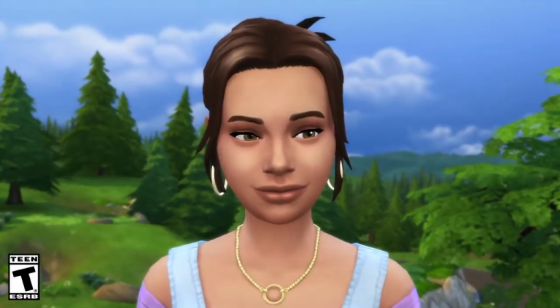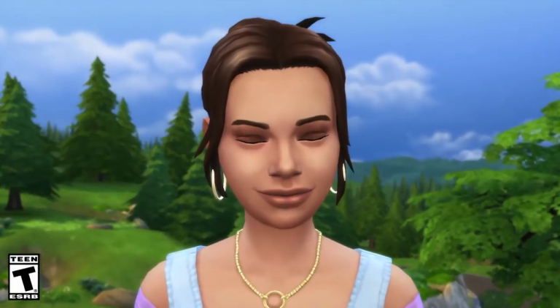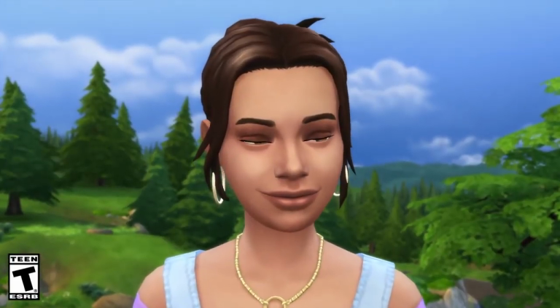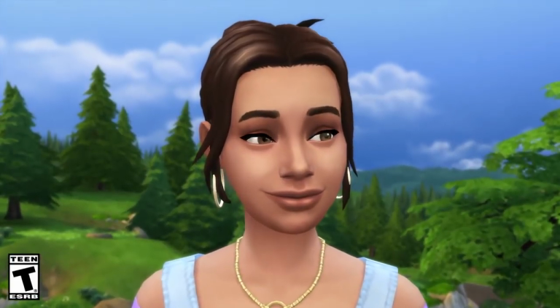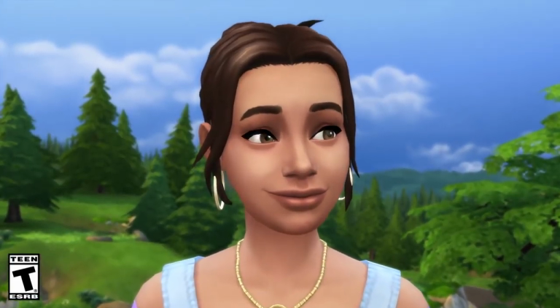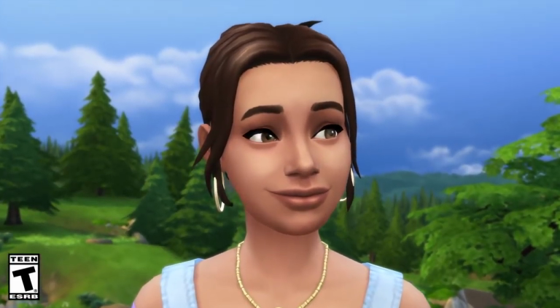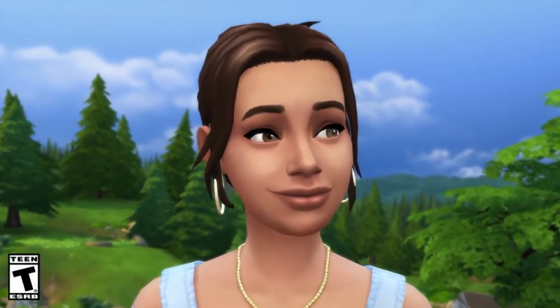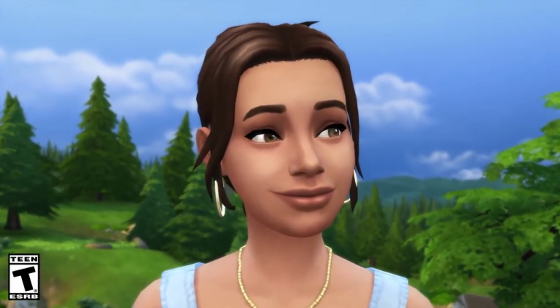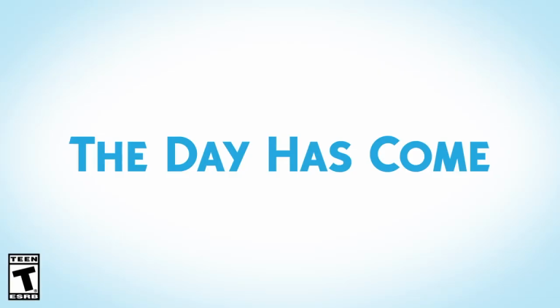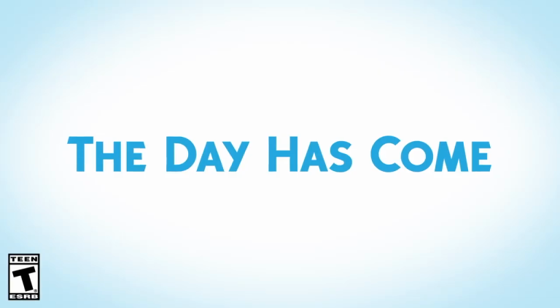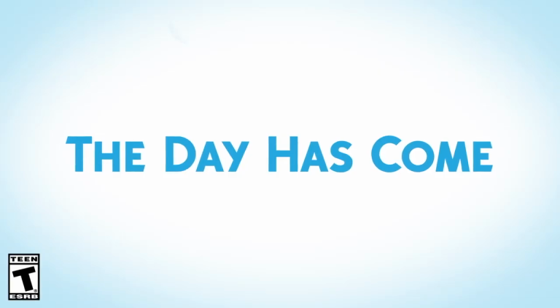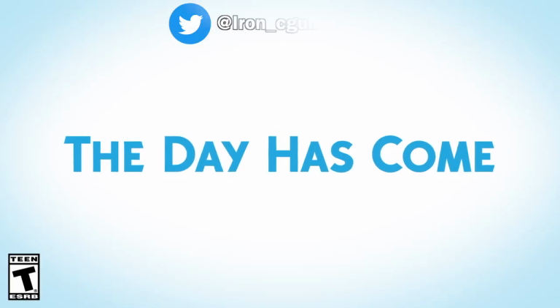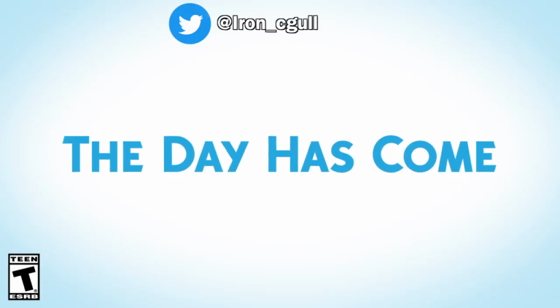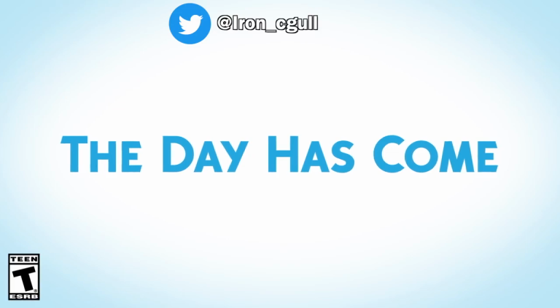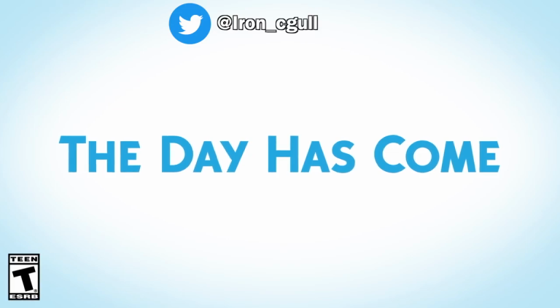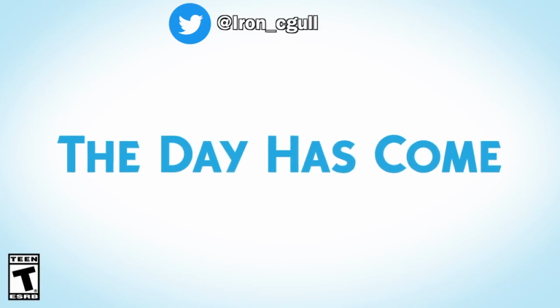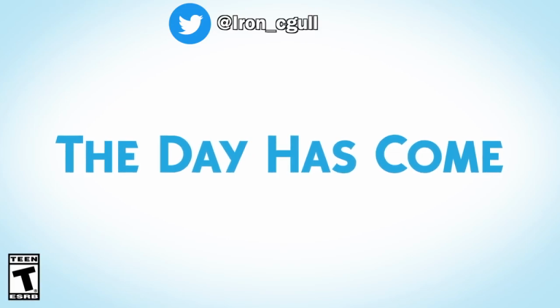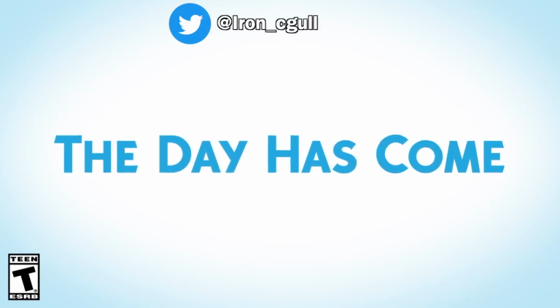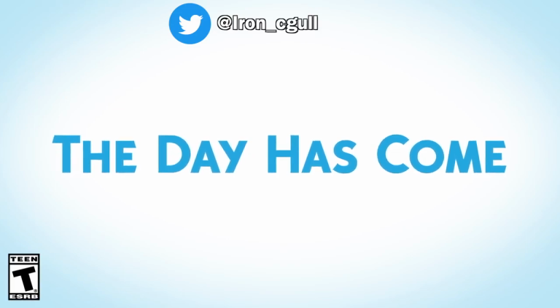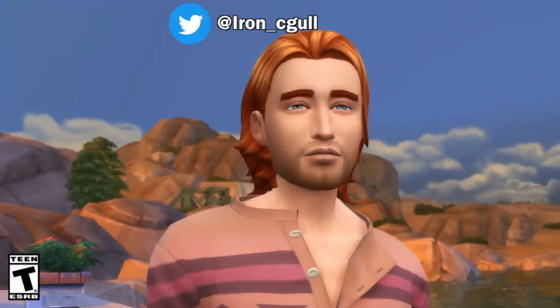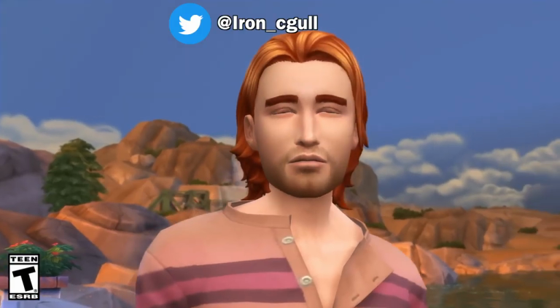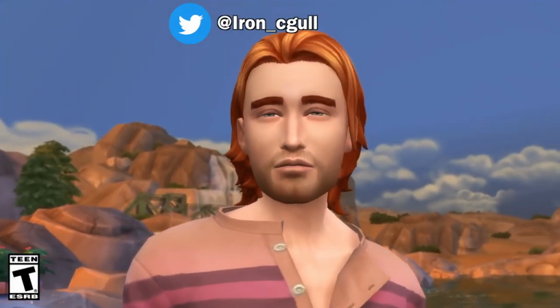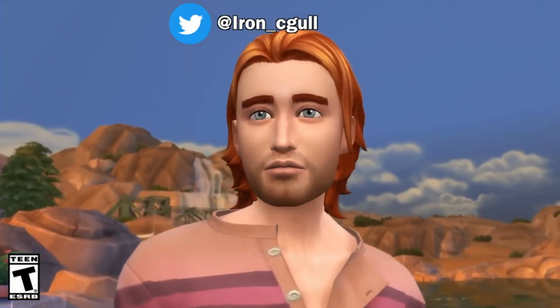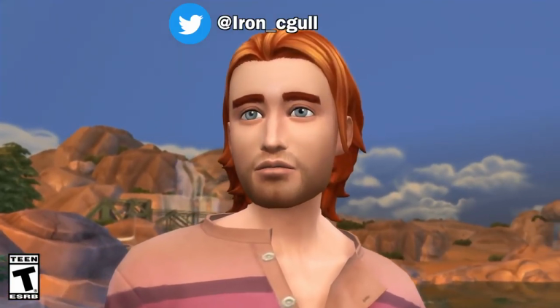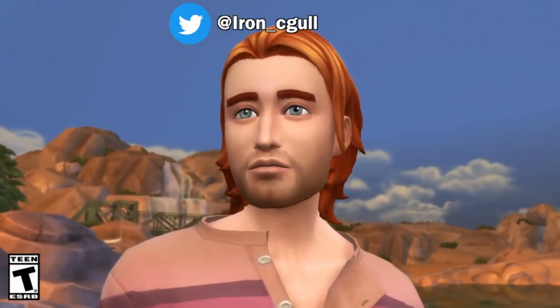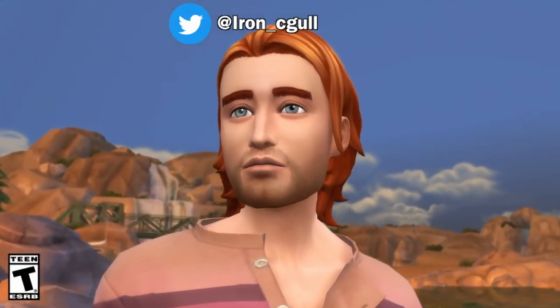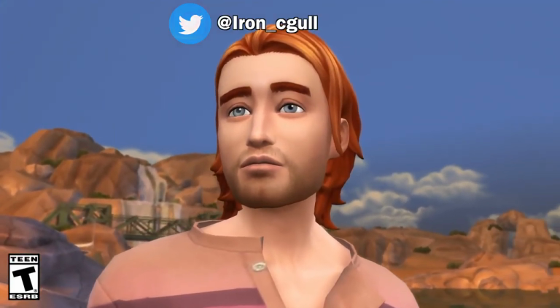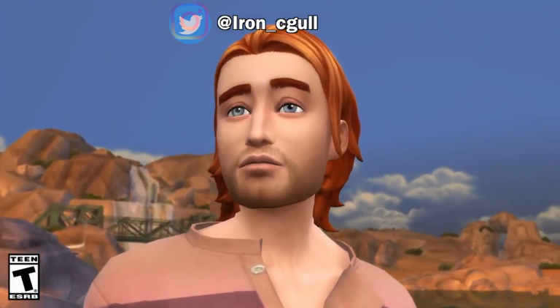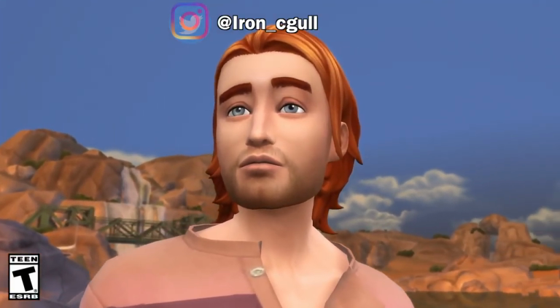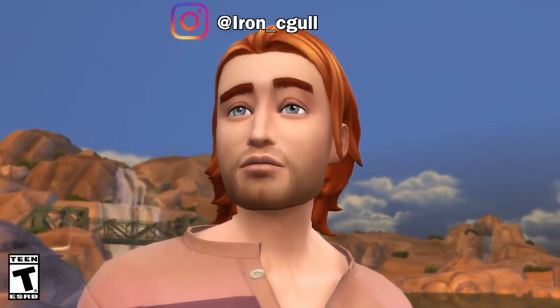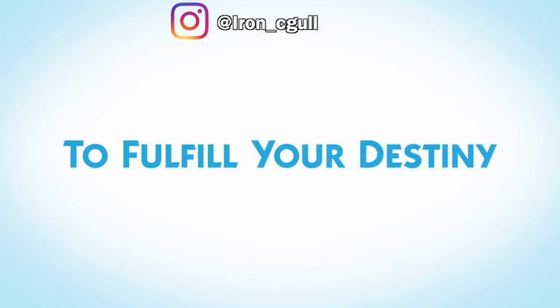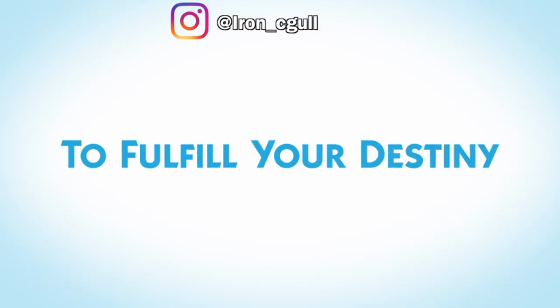Hey folks, how's it going? This is Iron Seagull here back with another Sims Info Thoughts video.